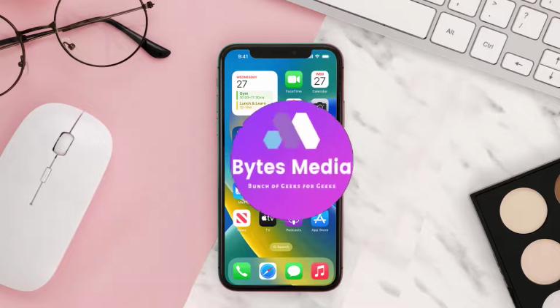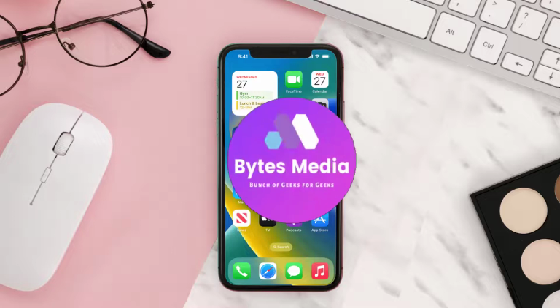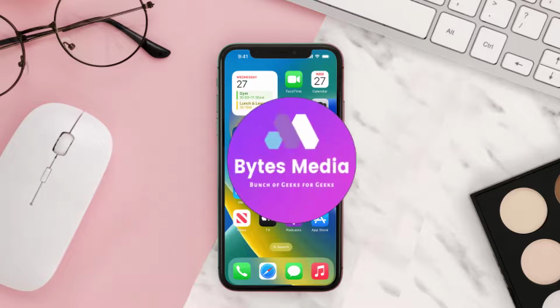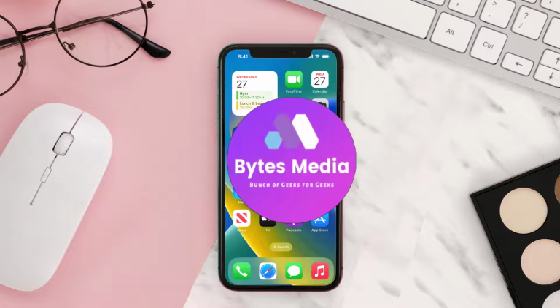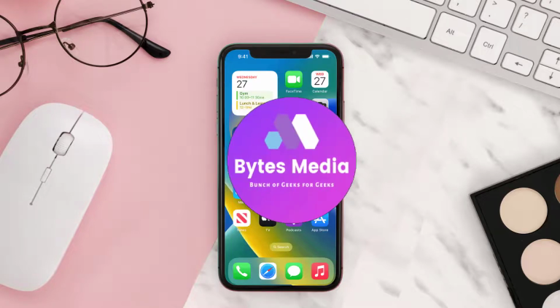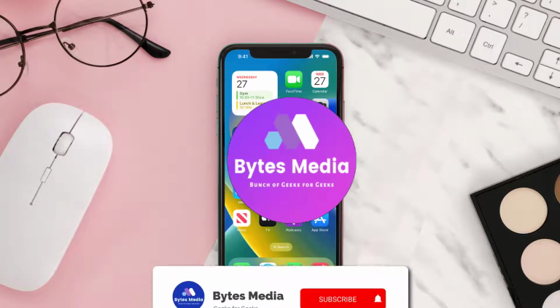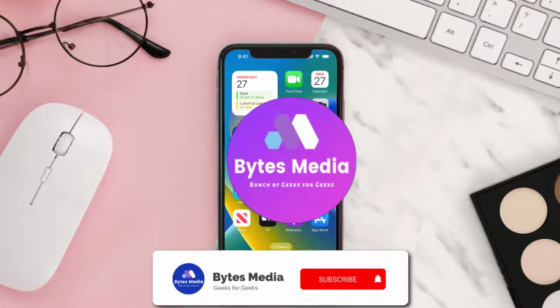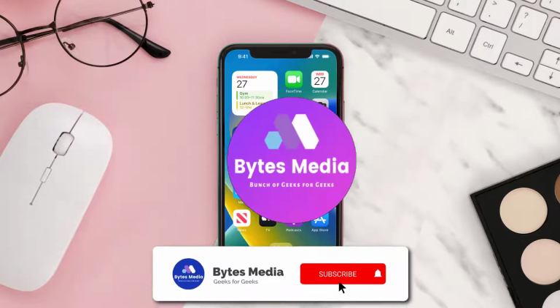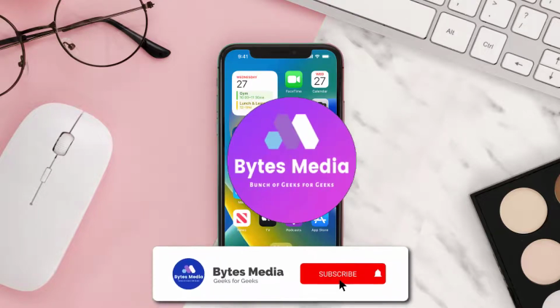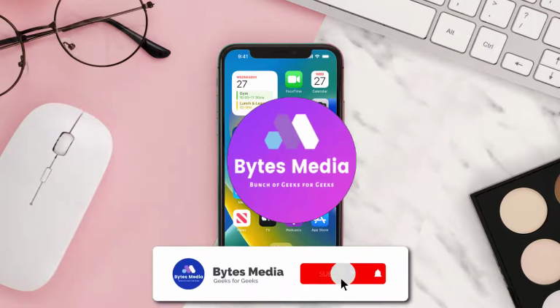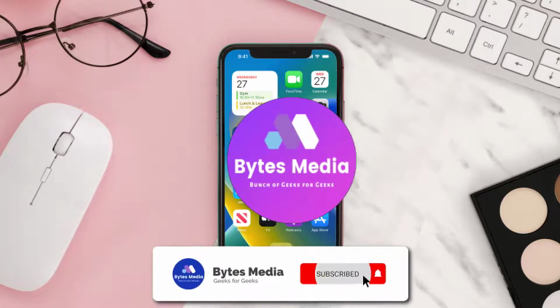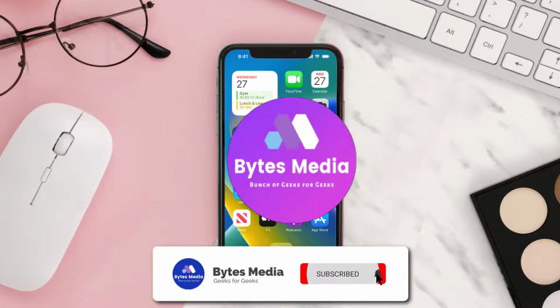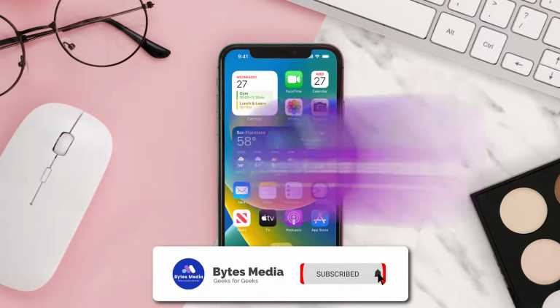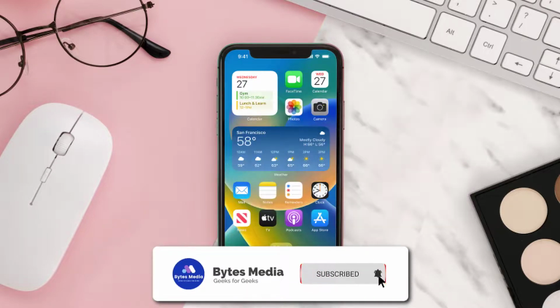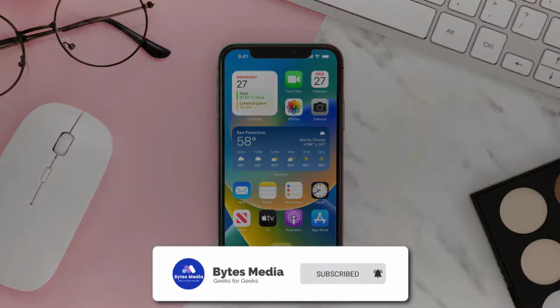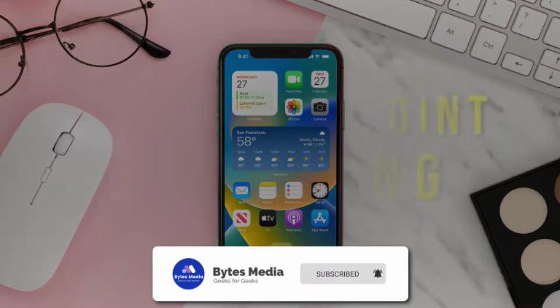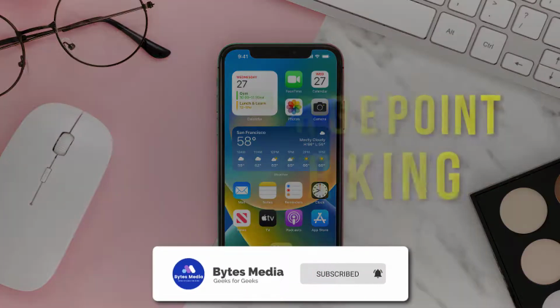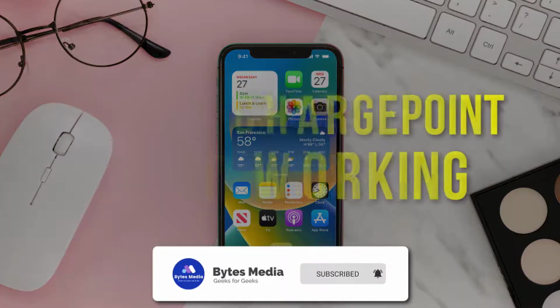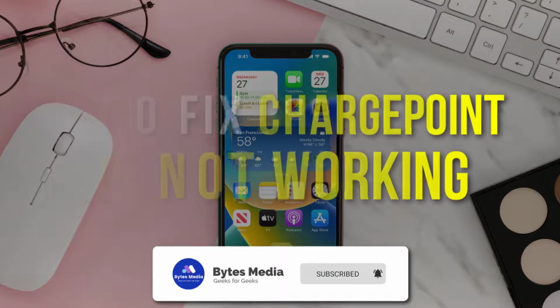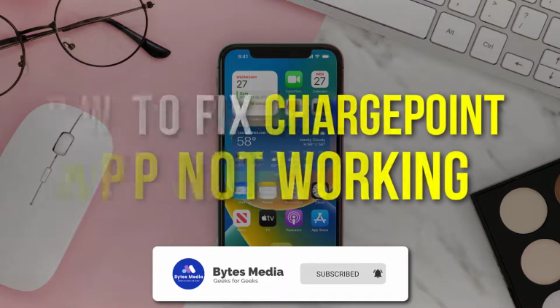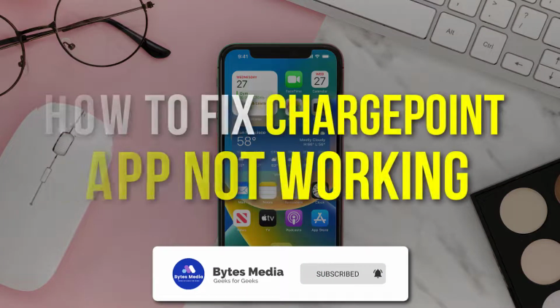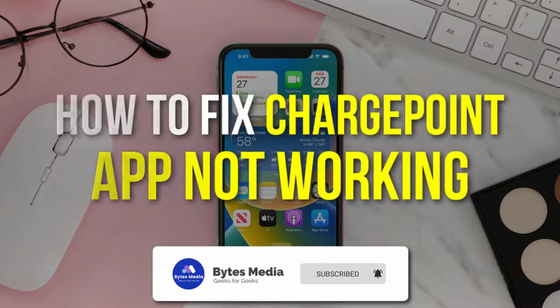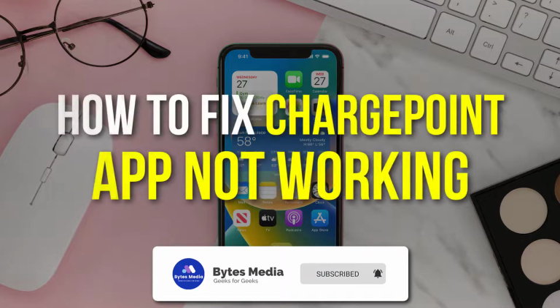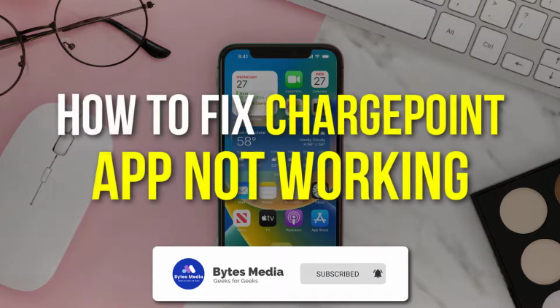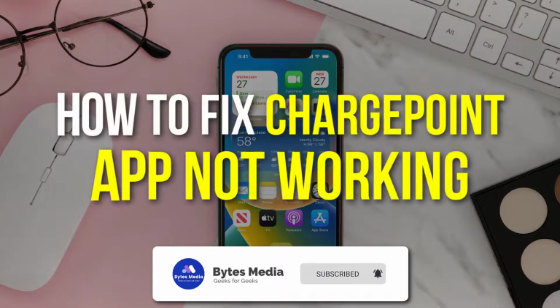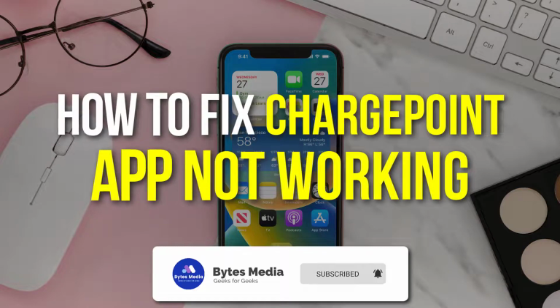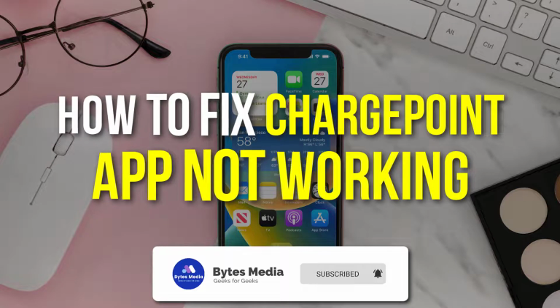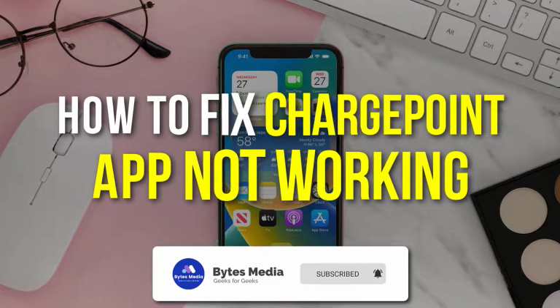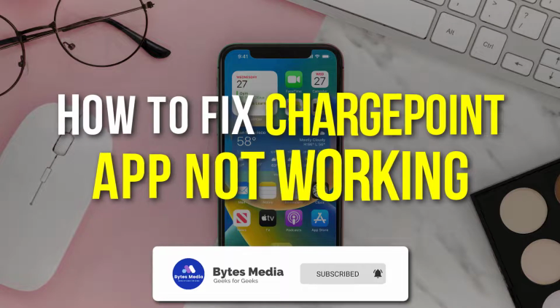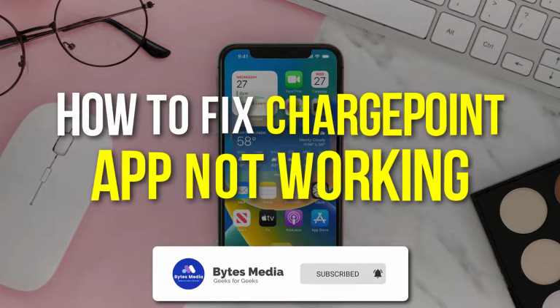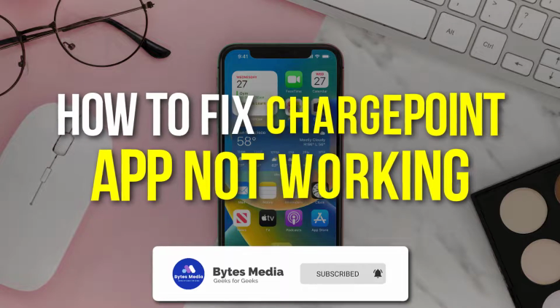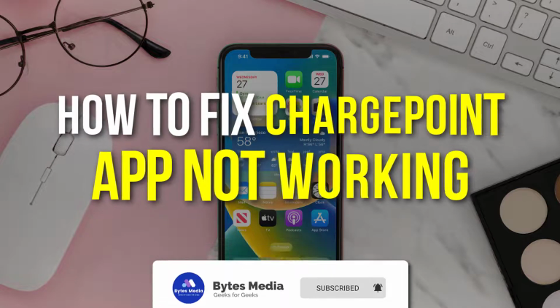Hey guys, I'm Anna, and today I'm going to show you how to fix ChargePoint mobile app not working.